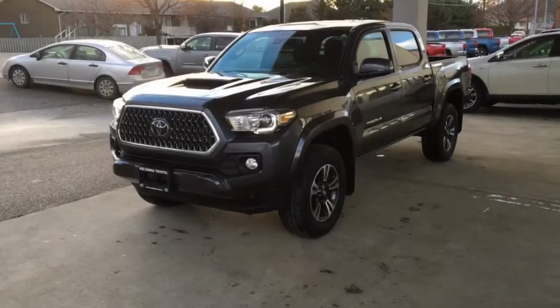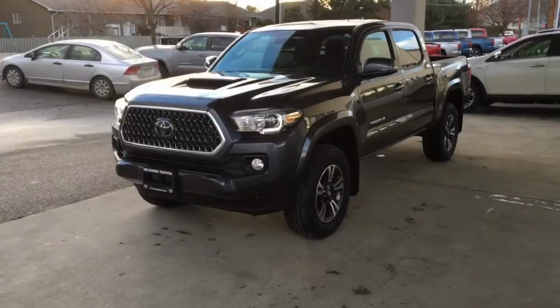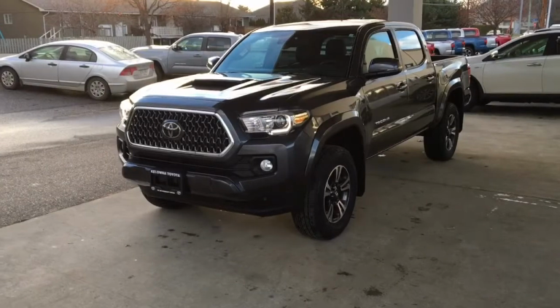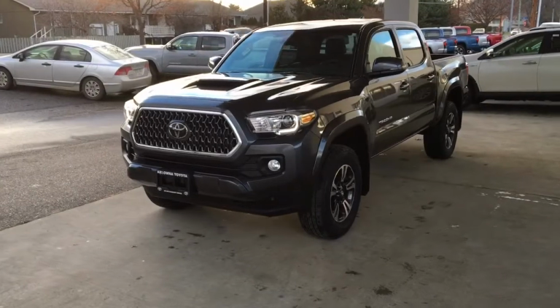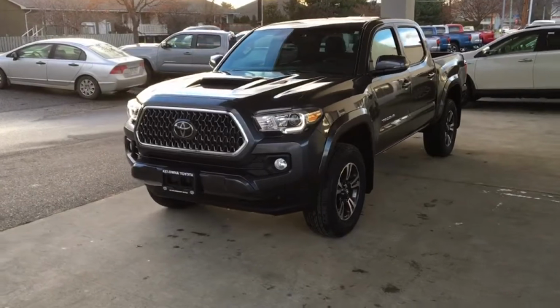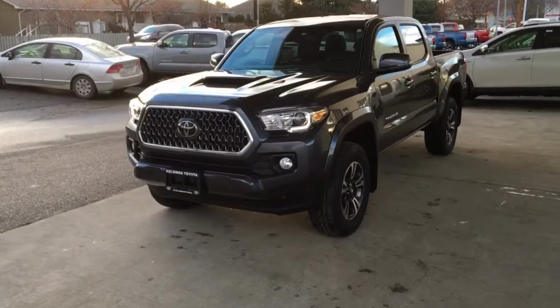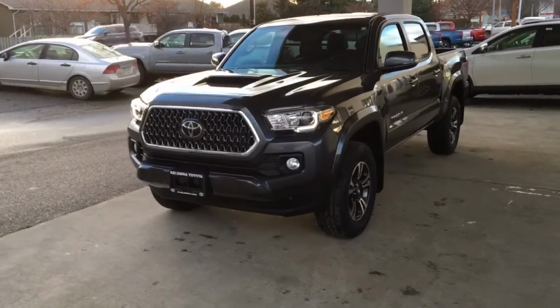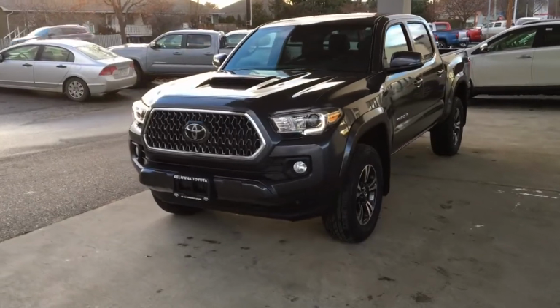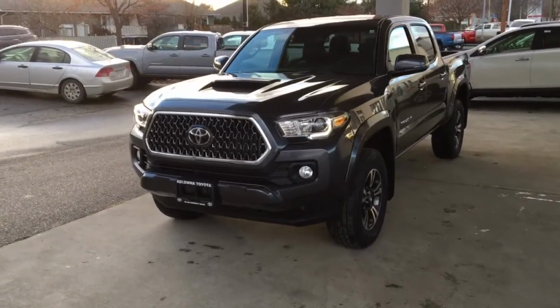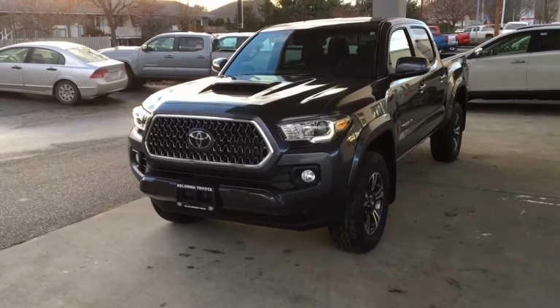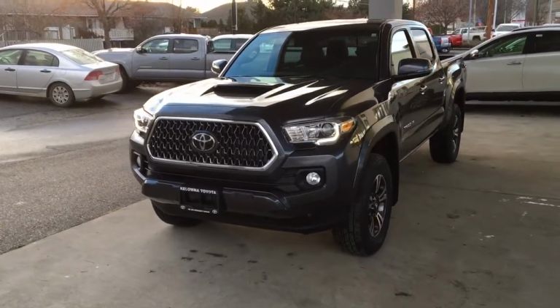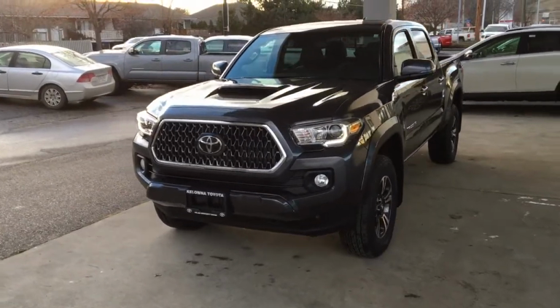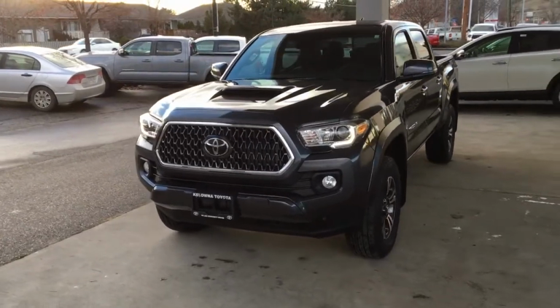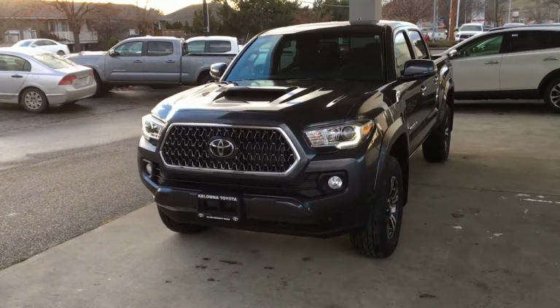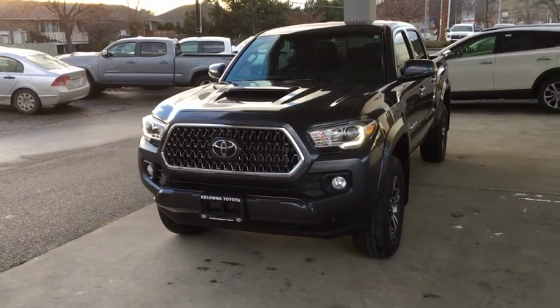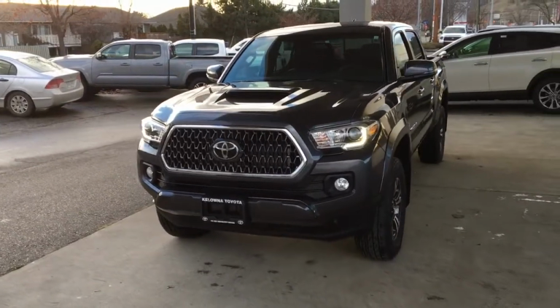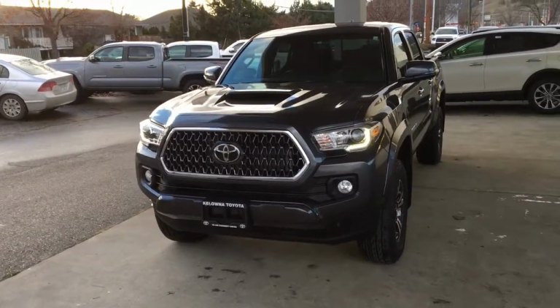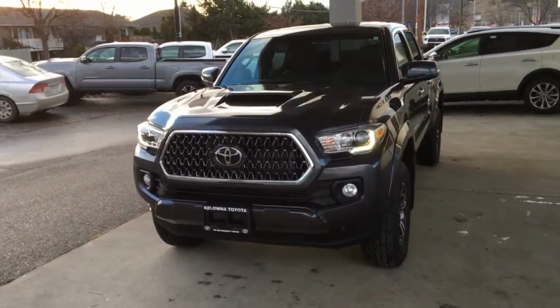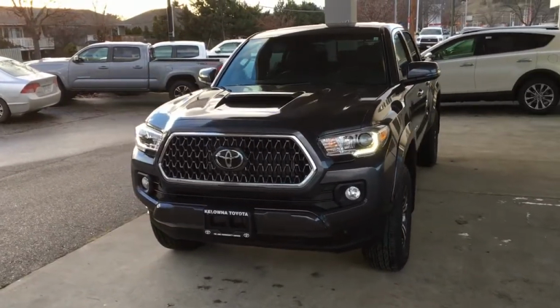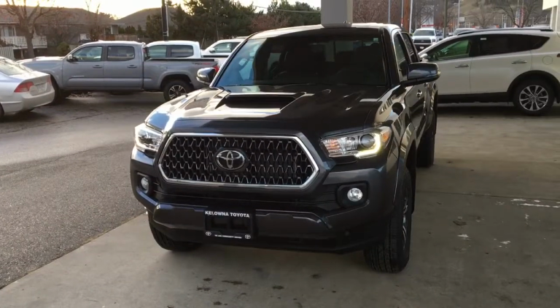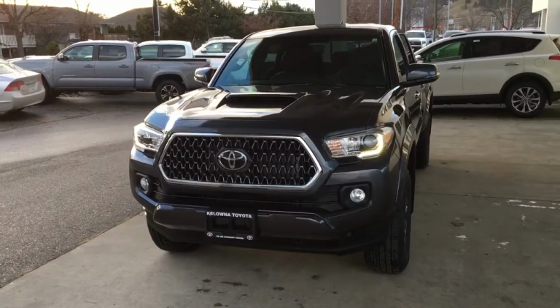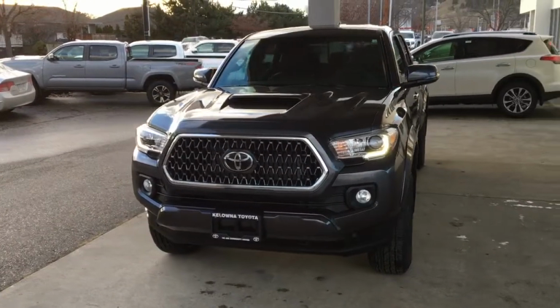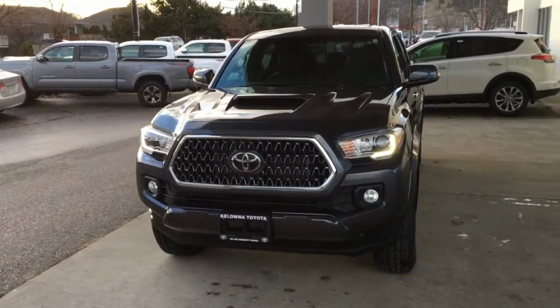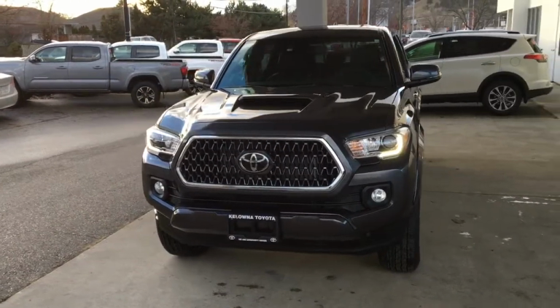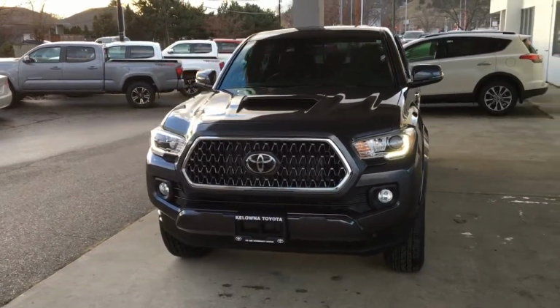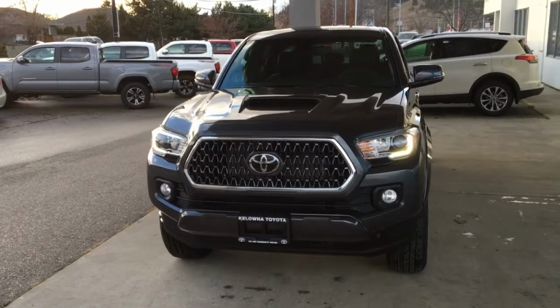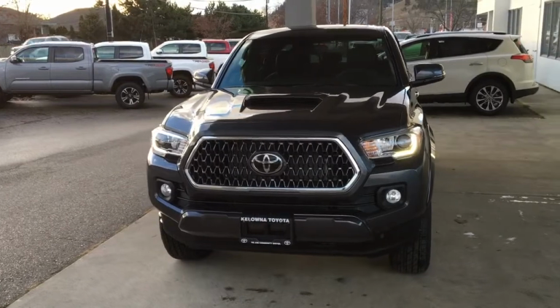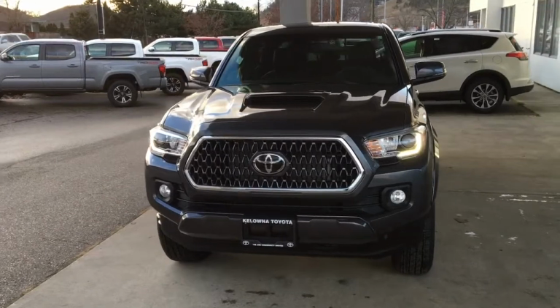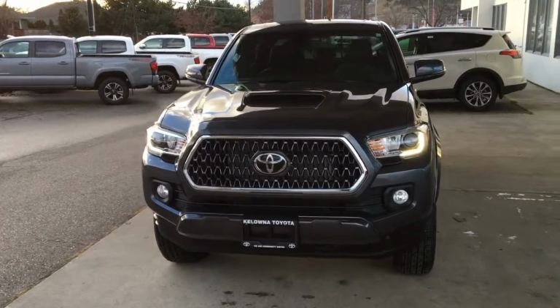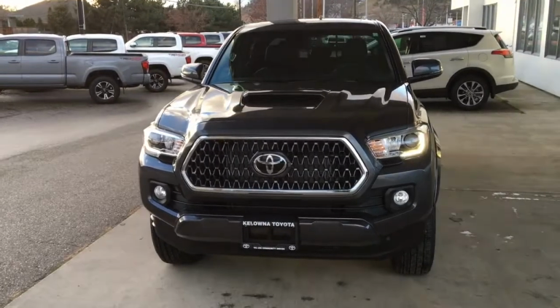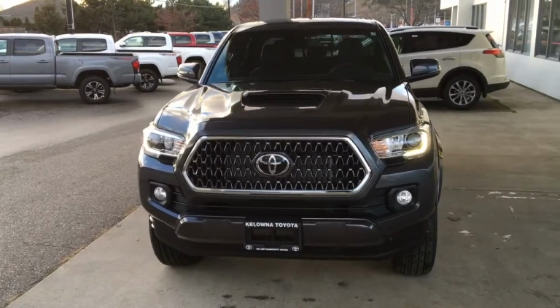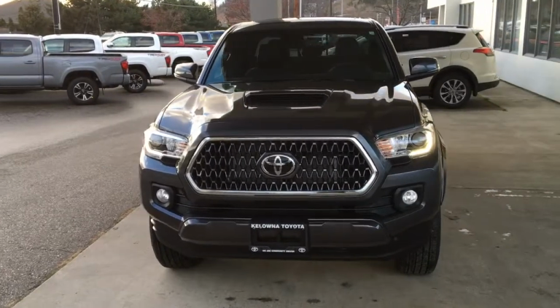From the driver's side the pickup looks ready for adventure with a chrome grille surround, projector beam headlights, LED running lights and fog lights.